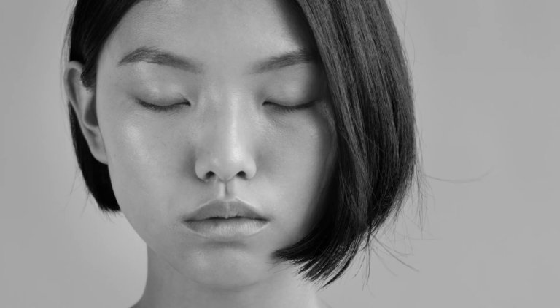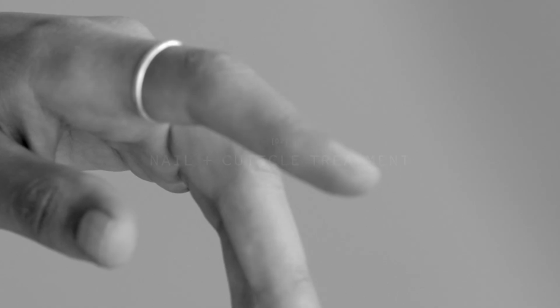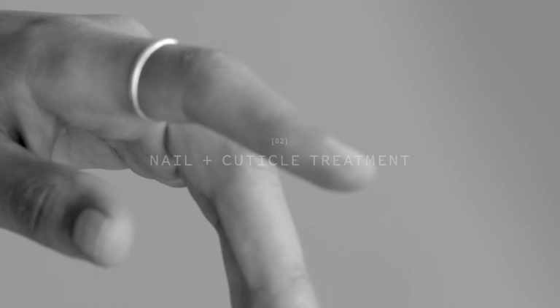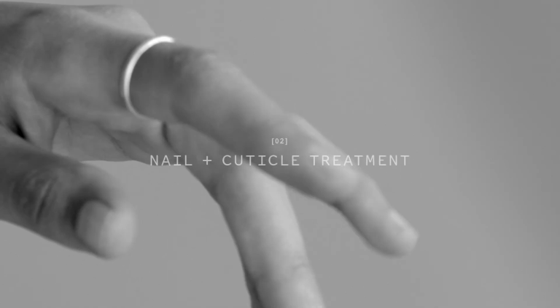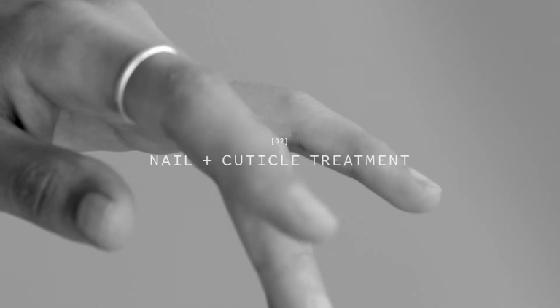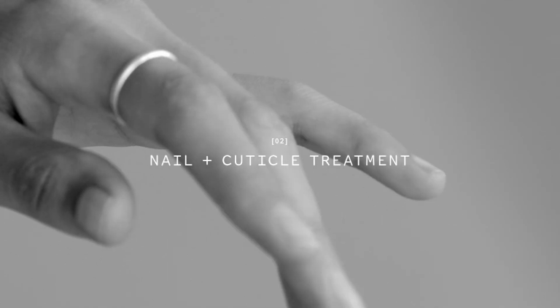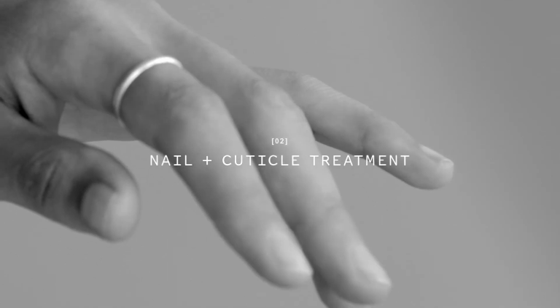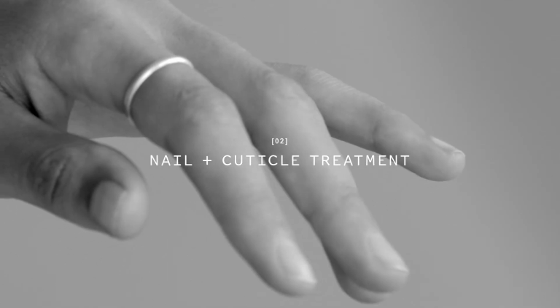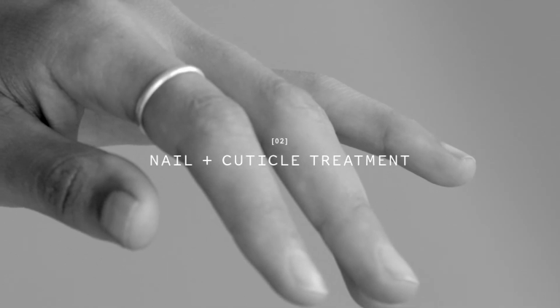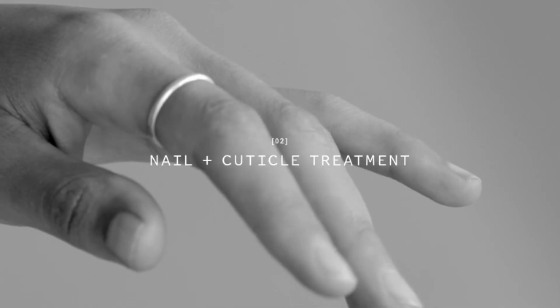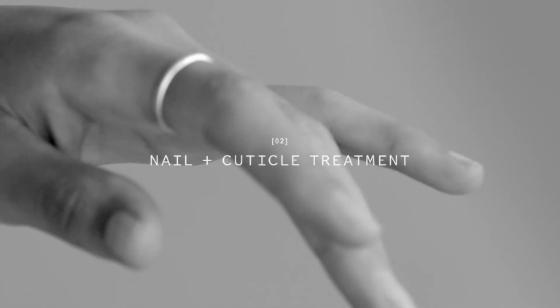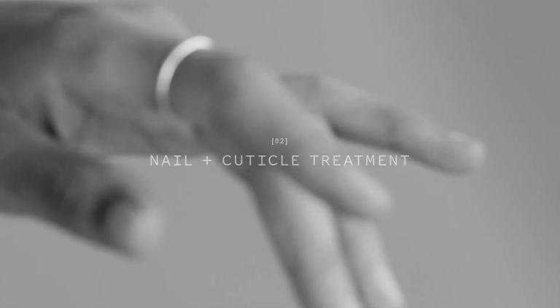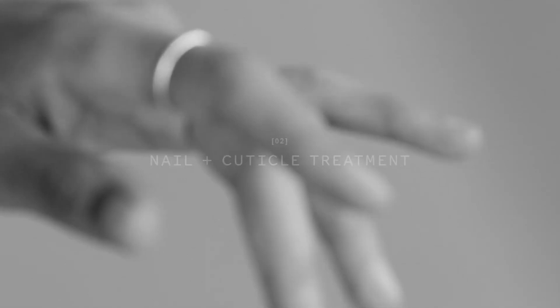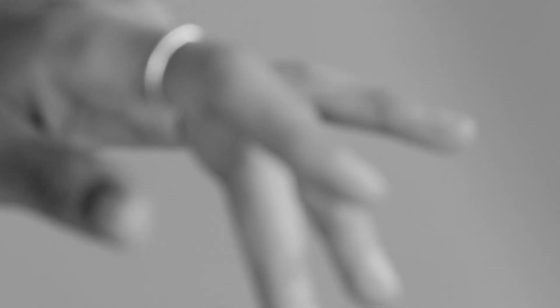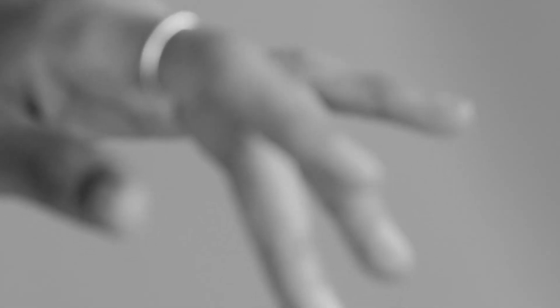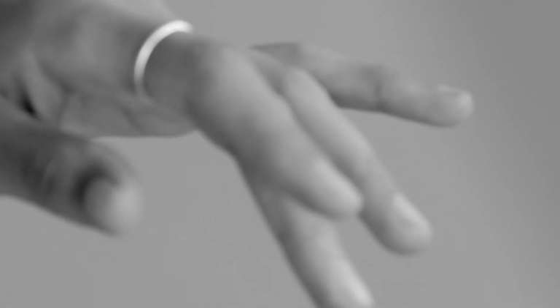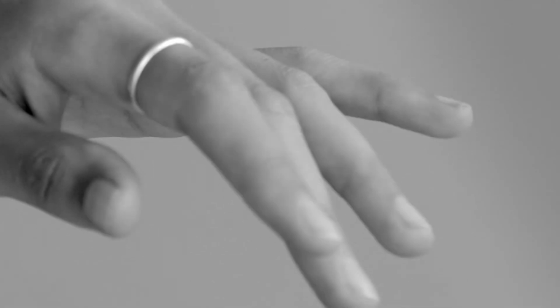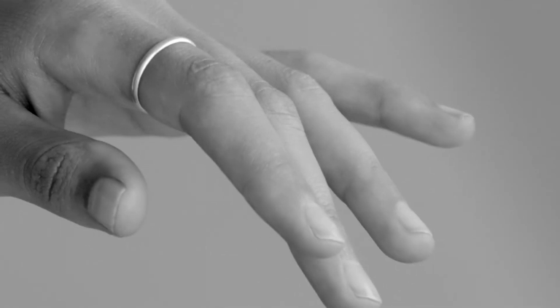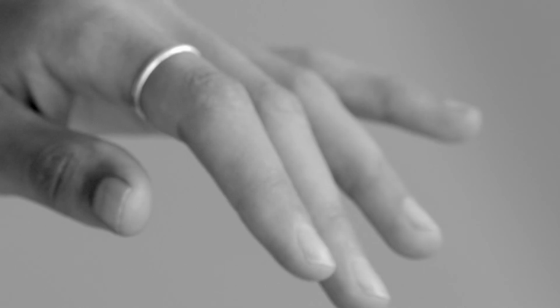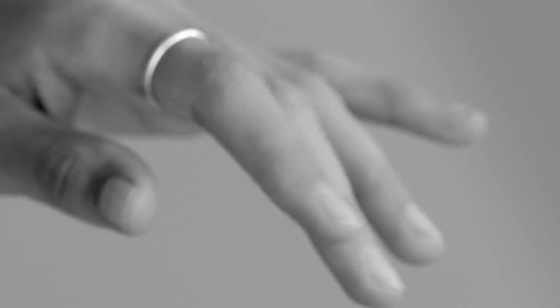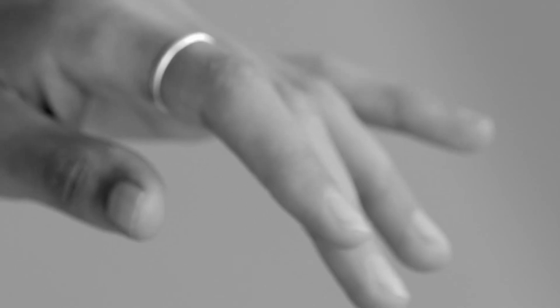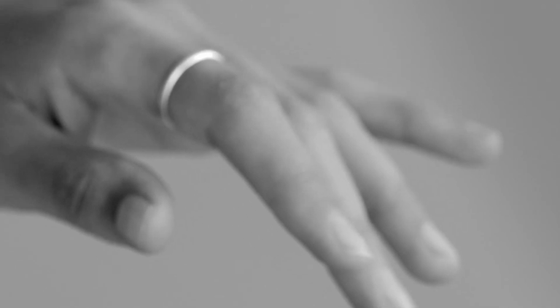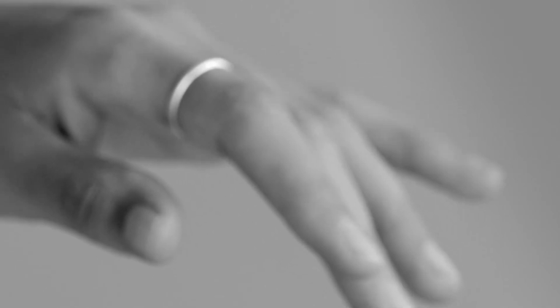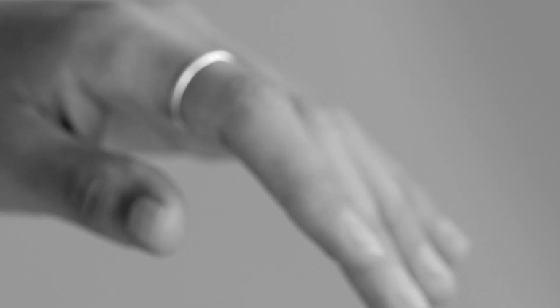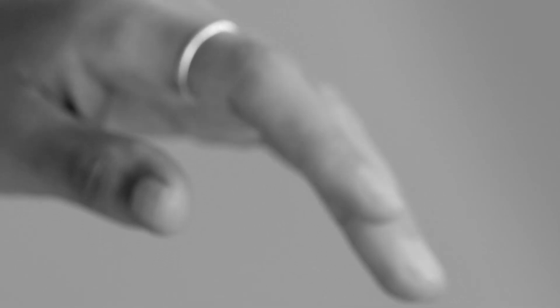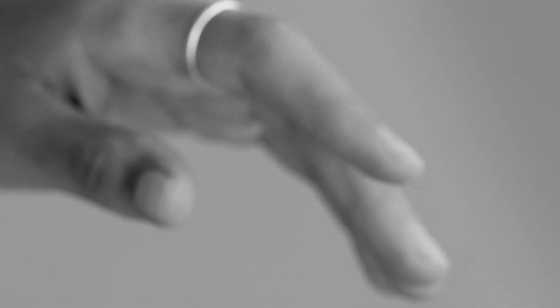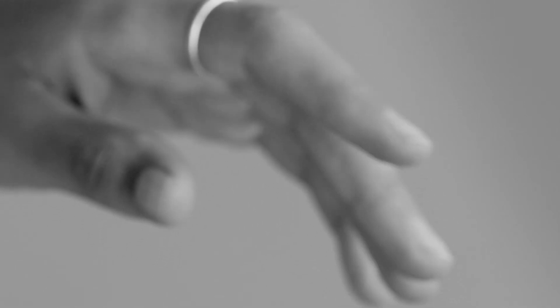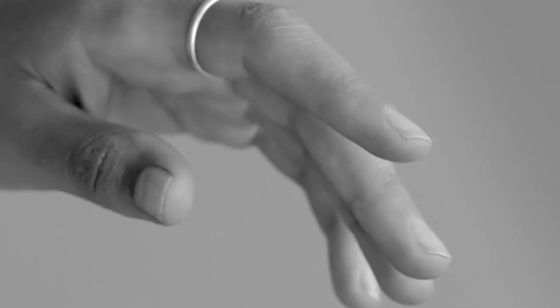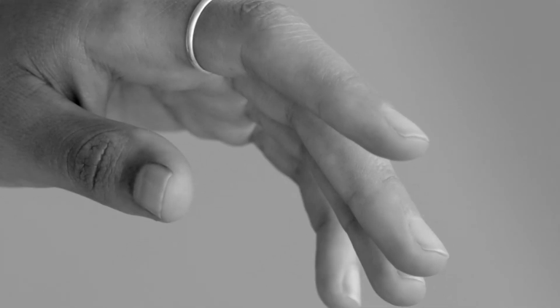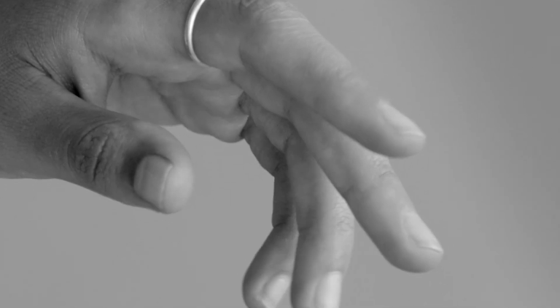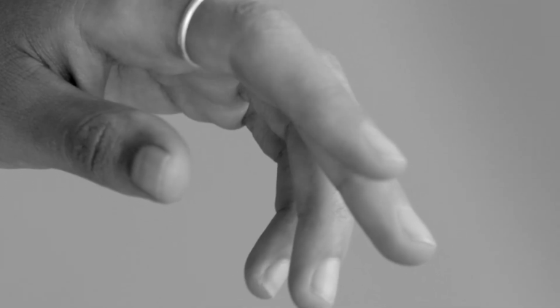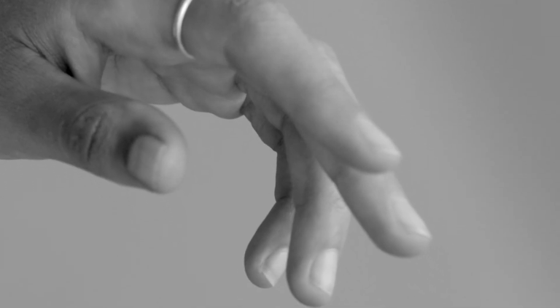As a nail and cuticle treatment, apply five minutes prior to a manicure or pedicure to soften and nourish.